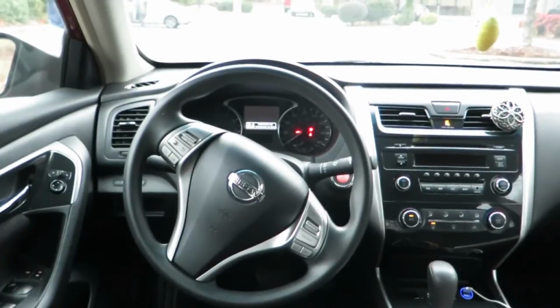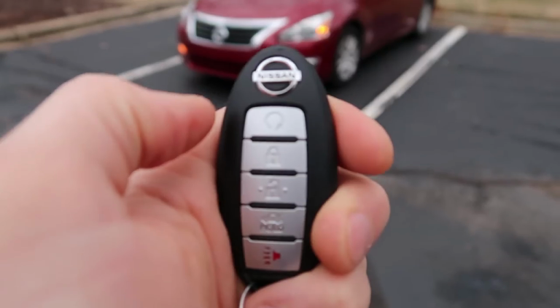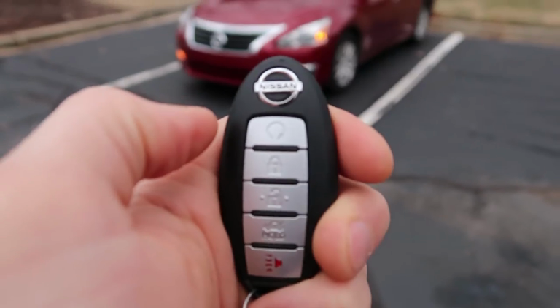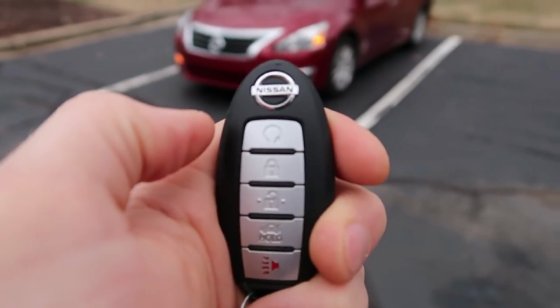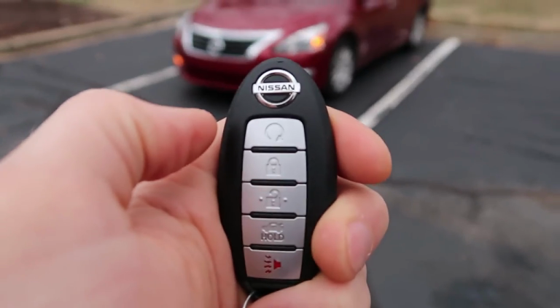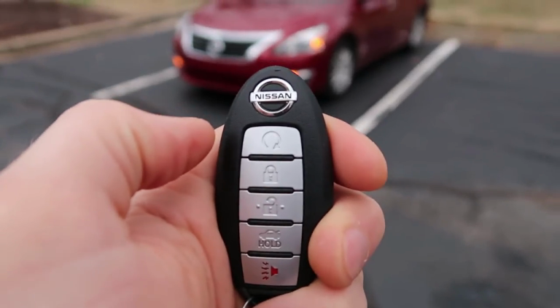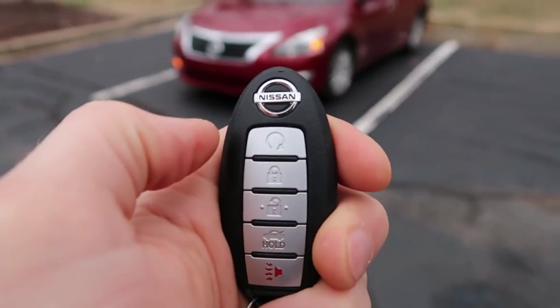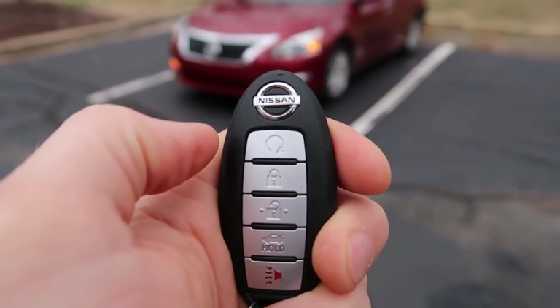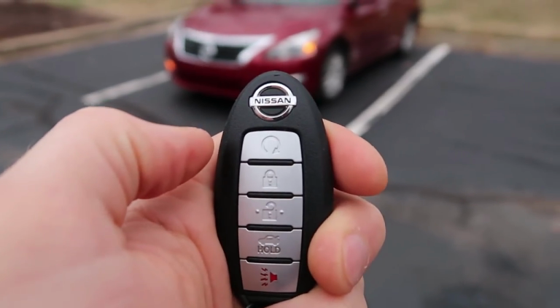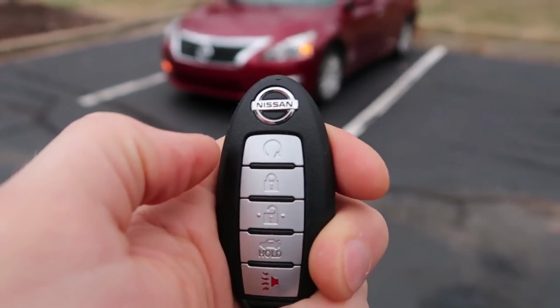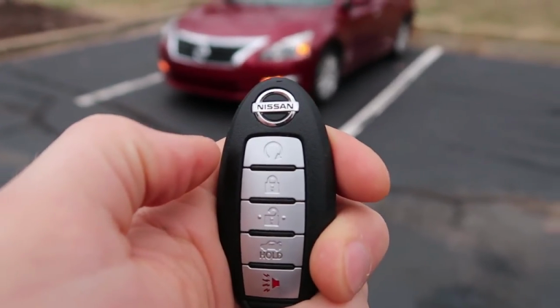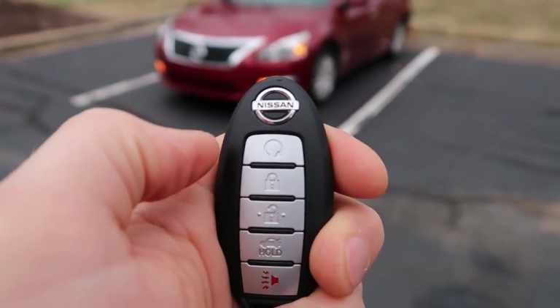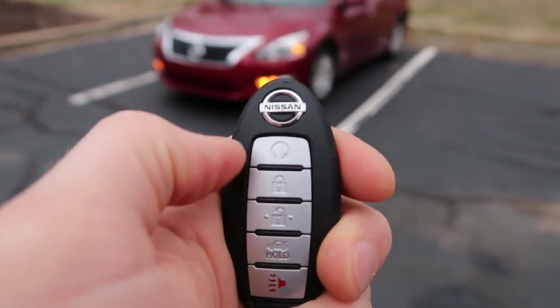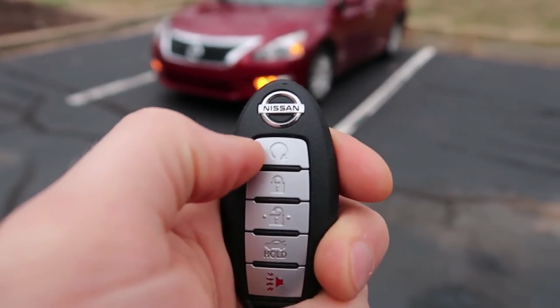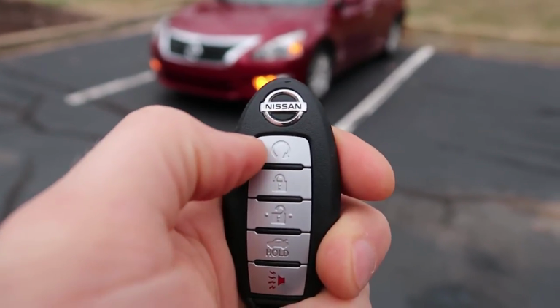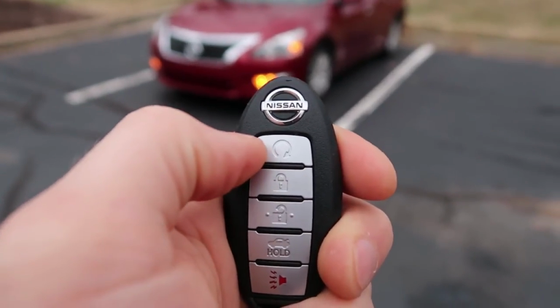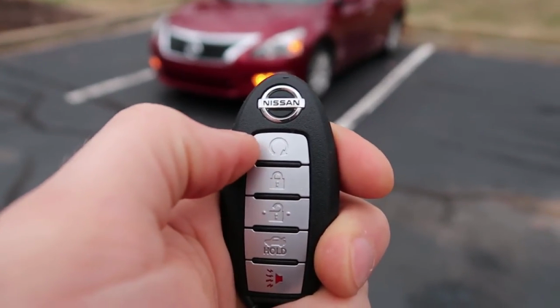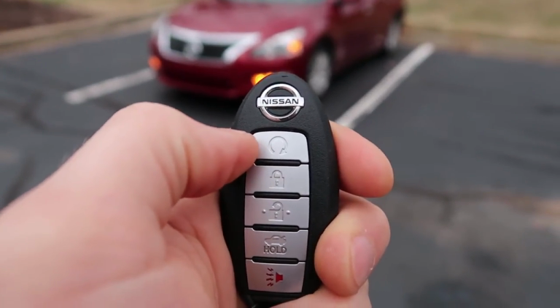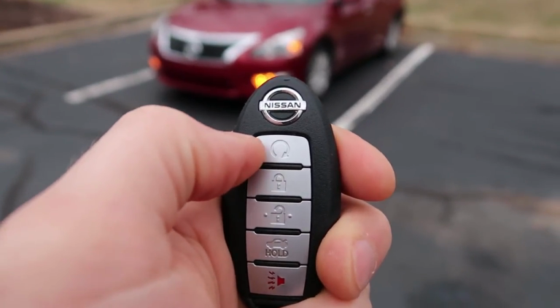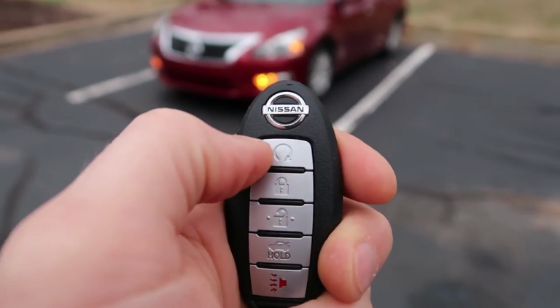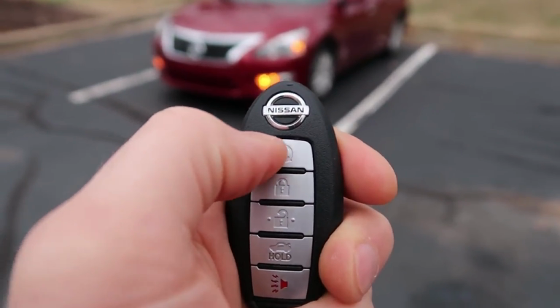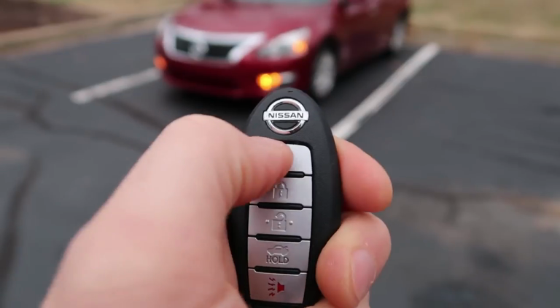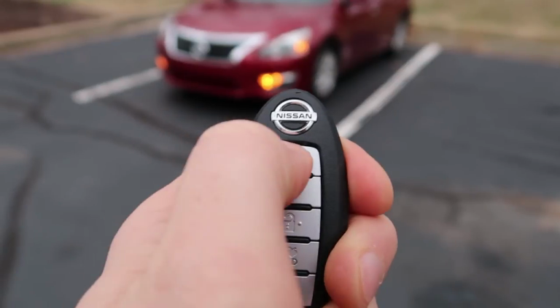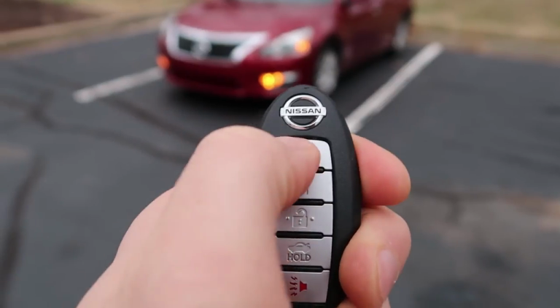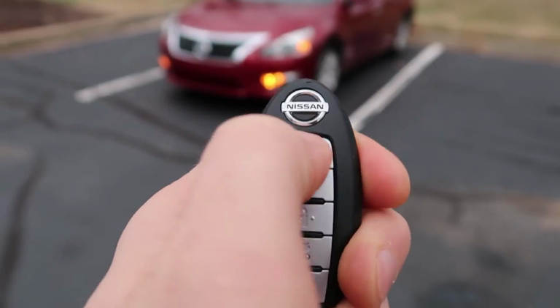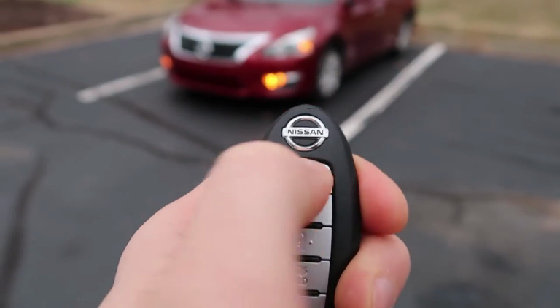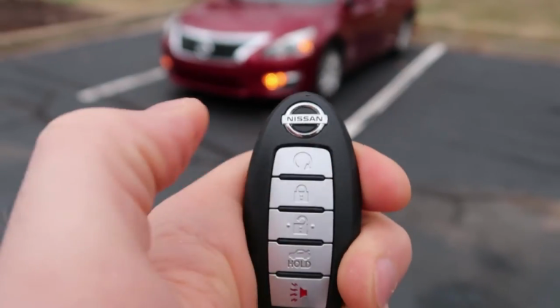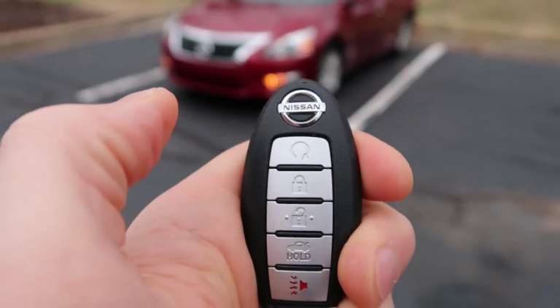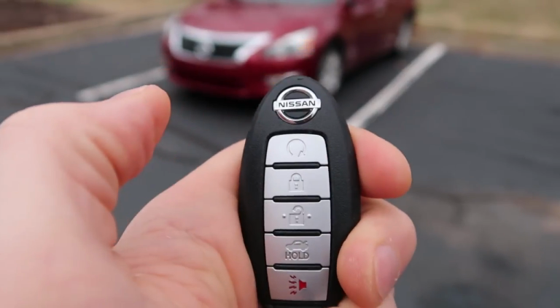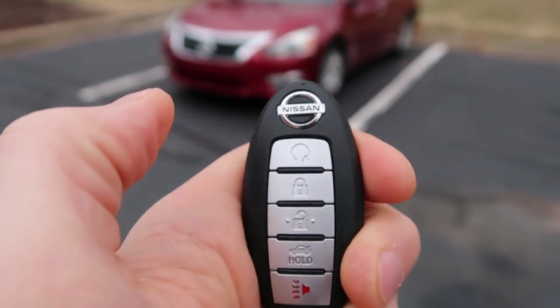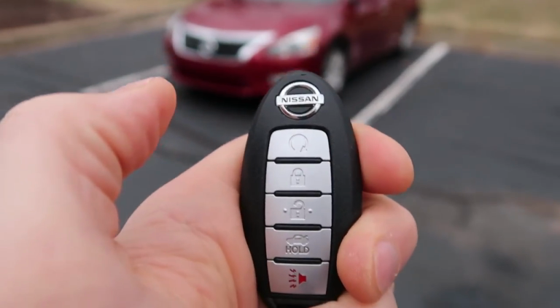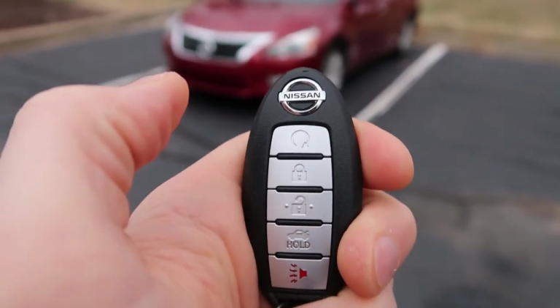Now to shut the car off with your remote, you'll do the same thing — click it twice: one, two. Car's off.